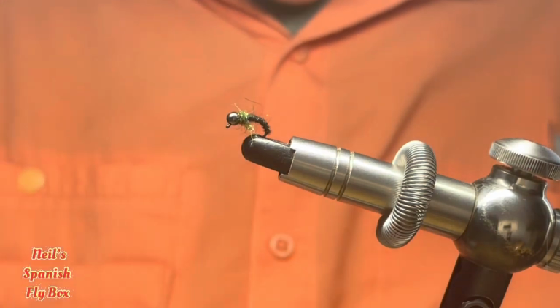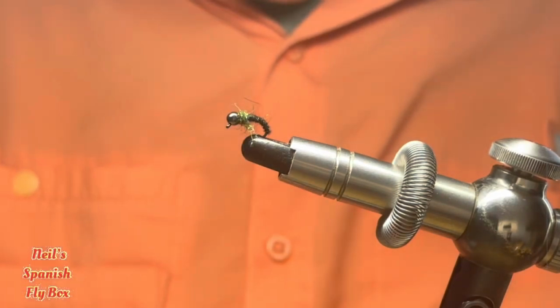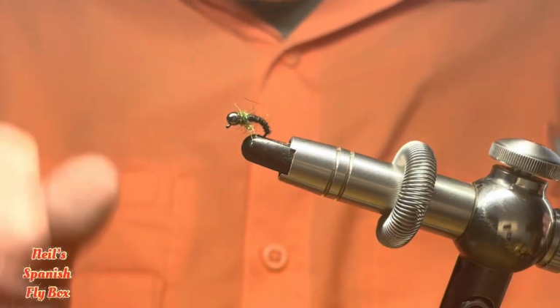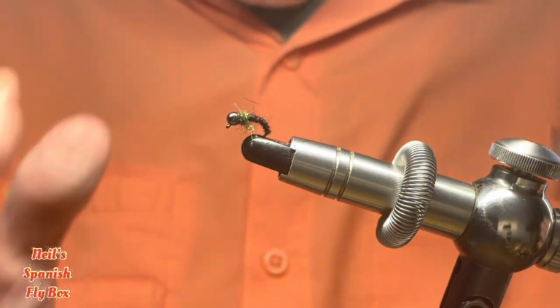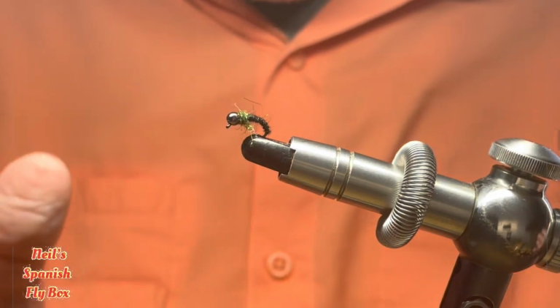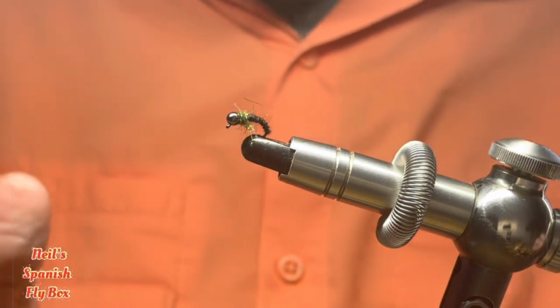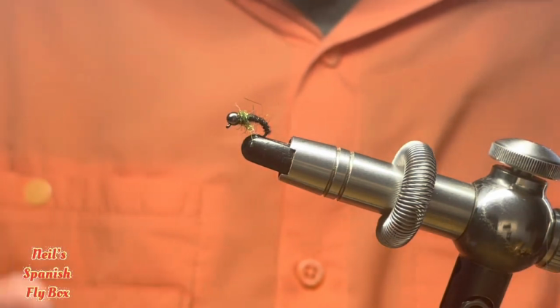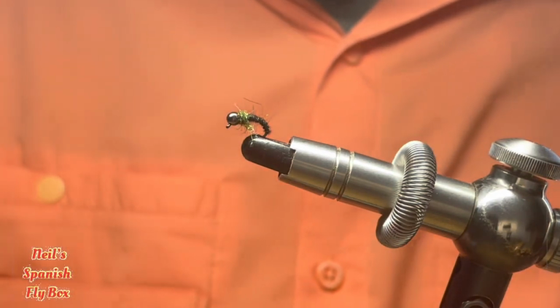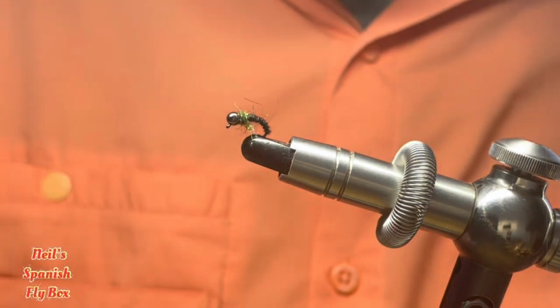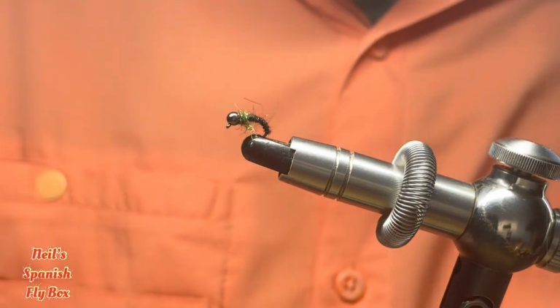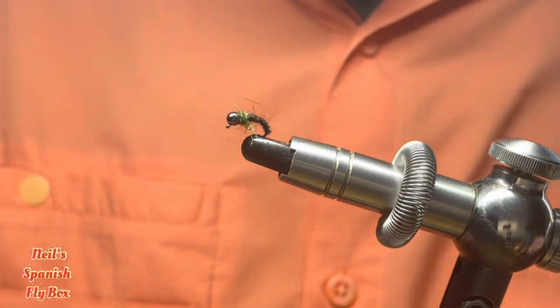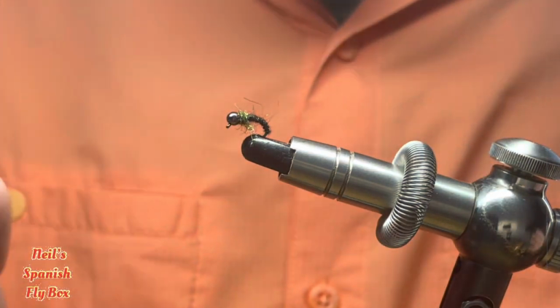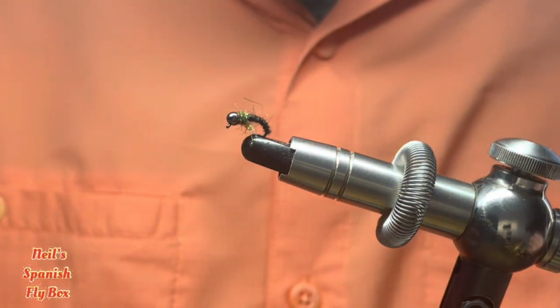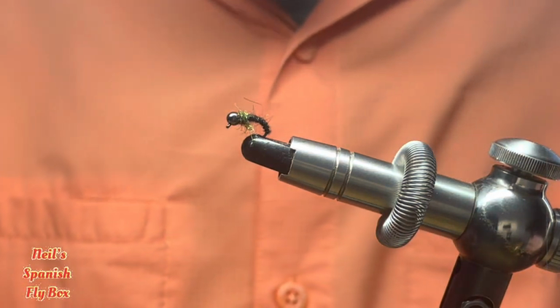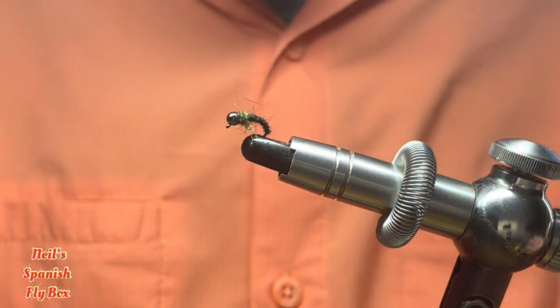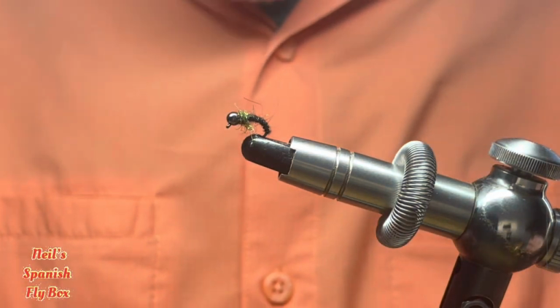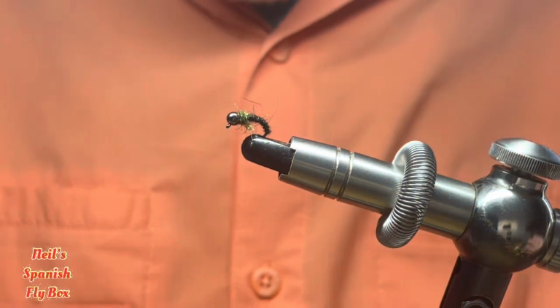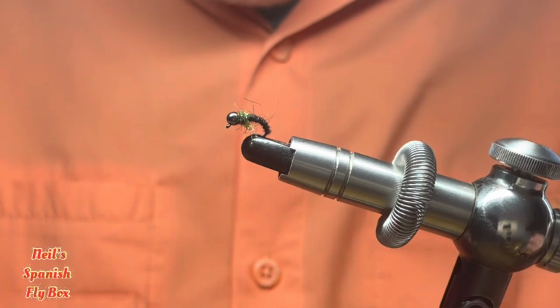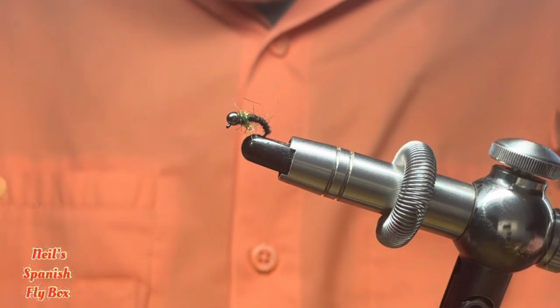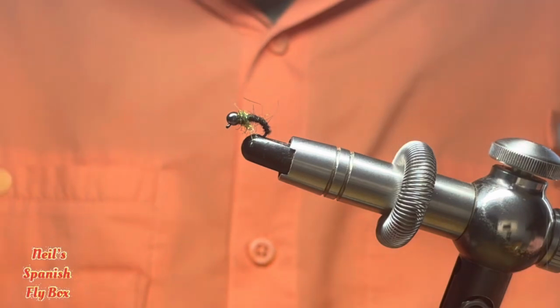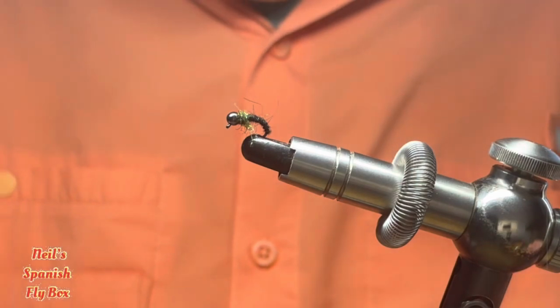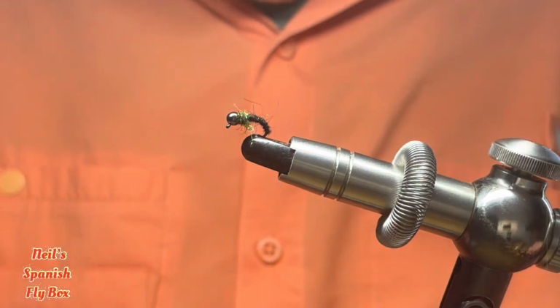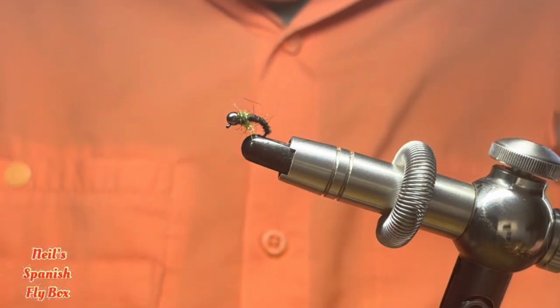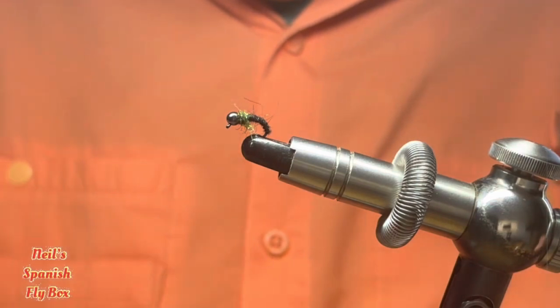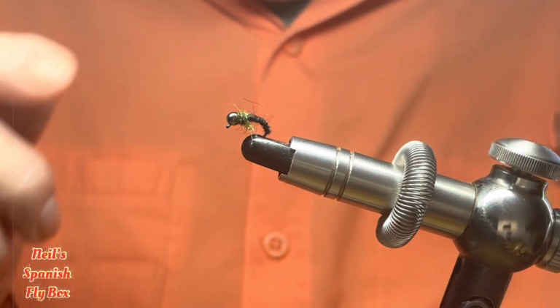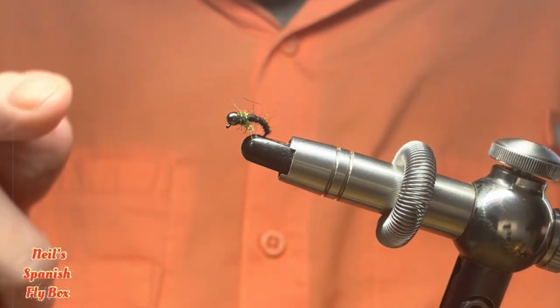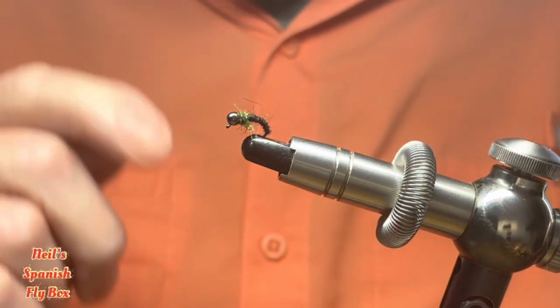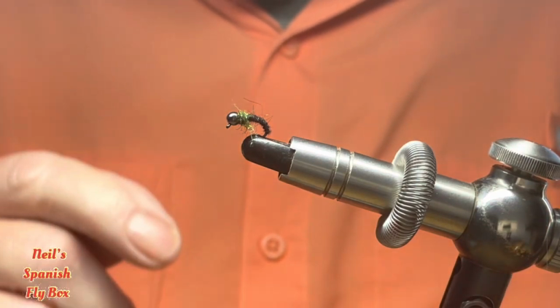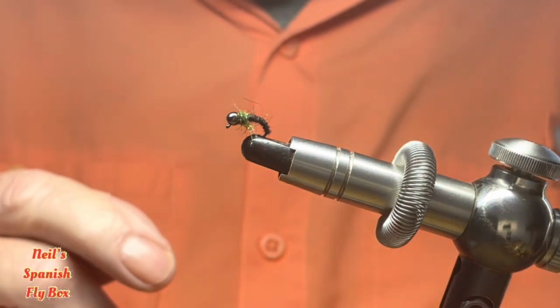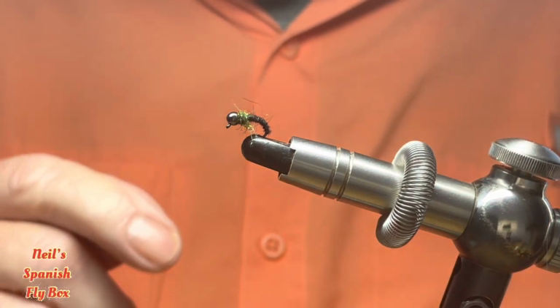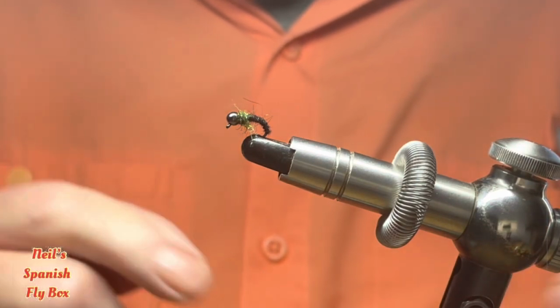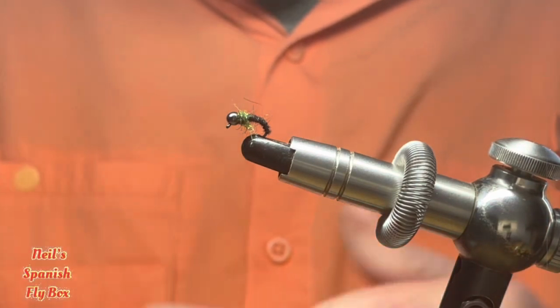It's a terrific dropper fly, certainly can be used throughout the year, and will catch lots of fish.